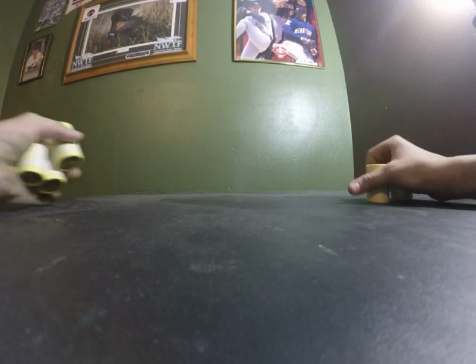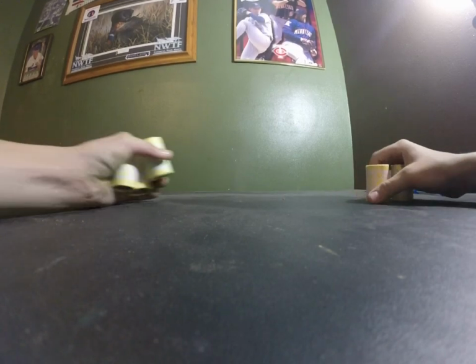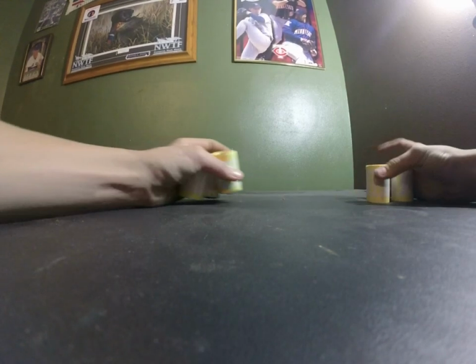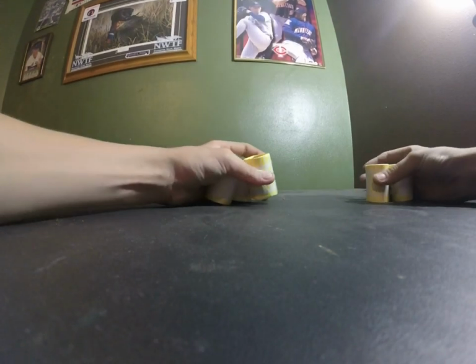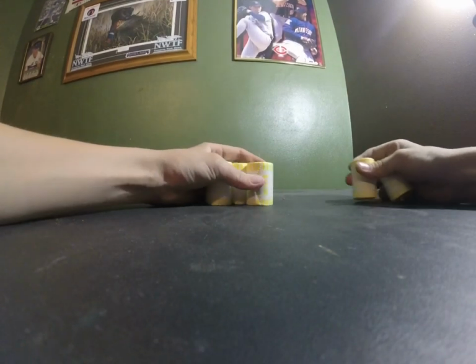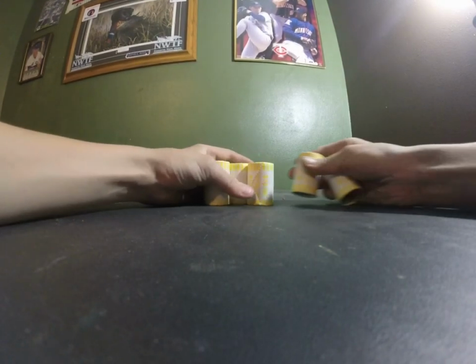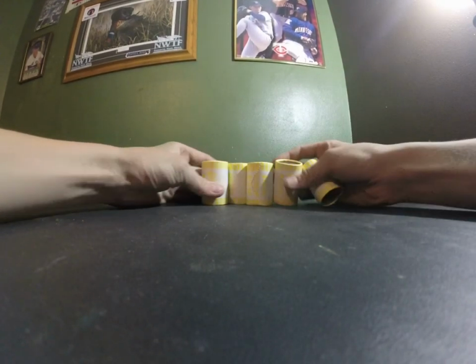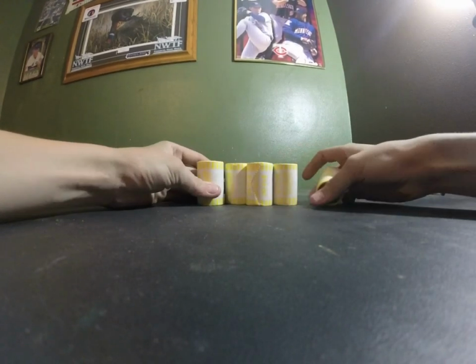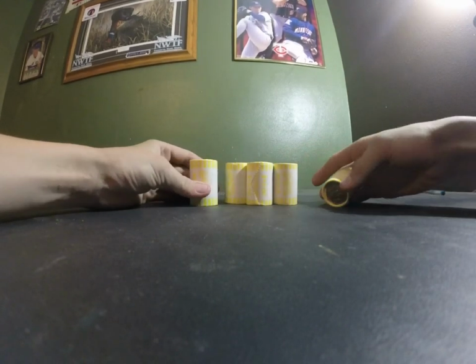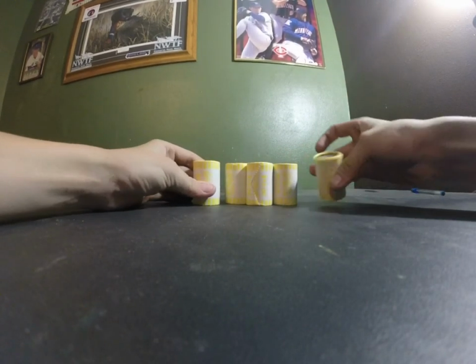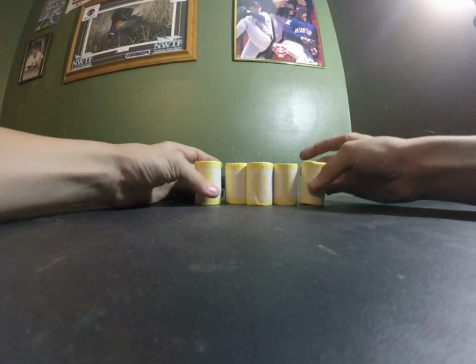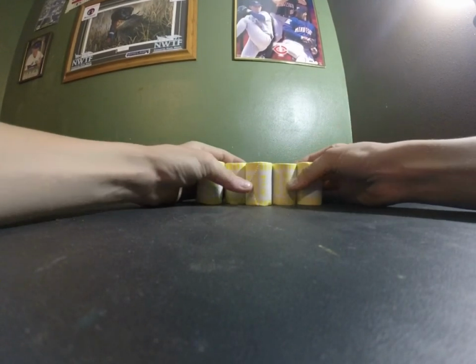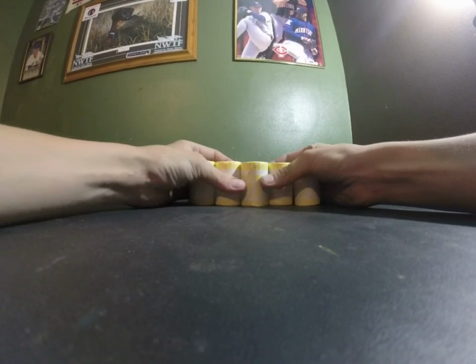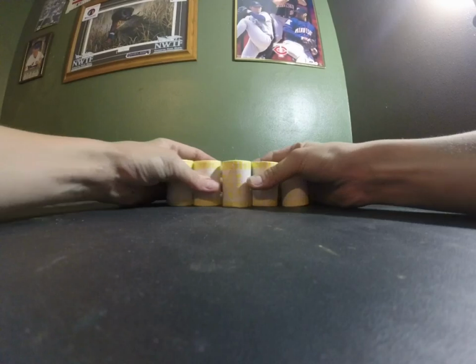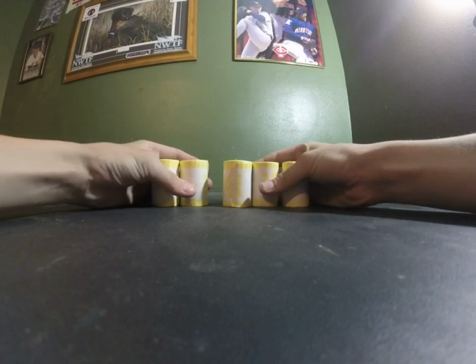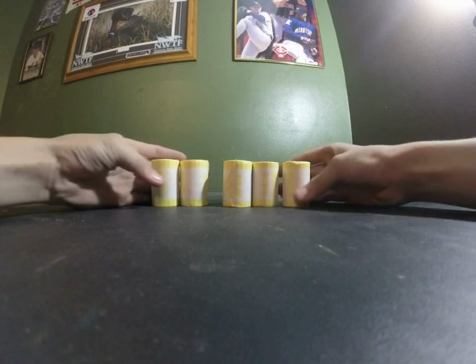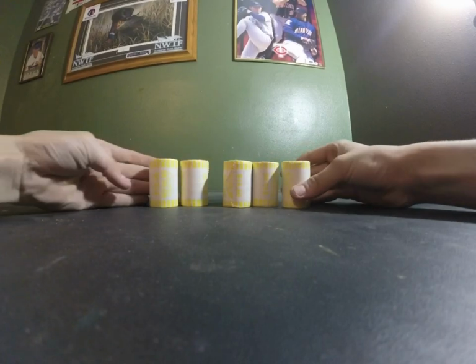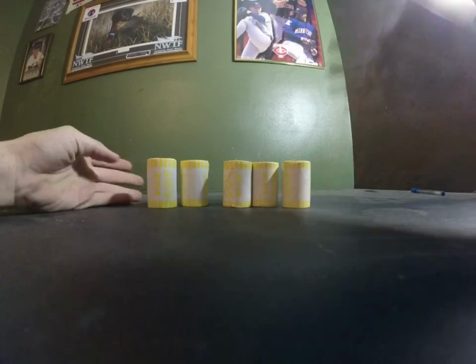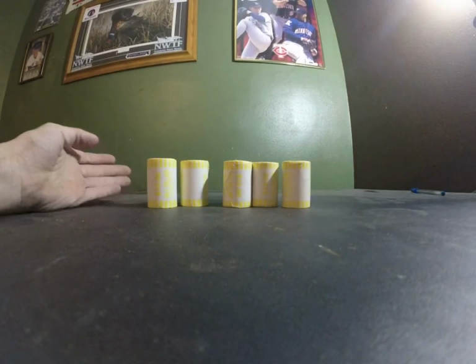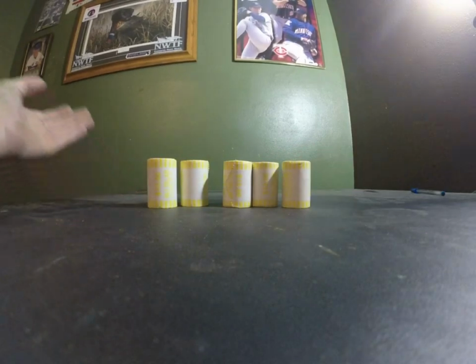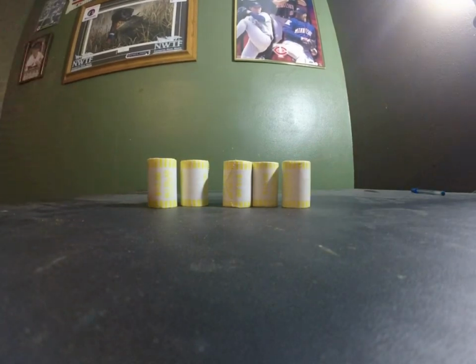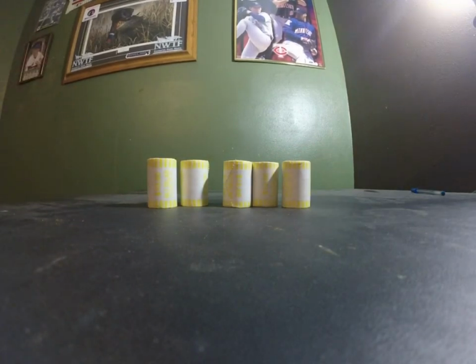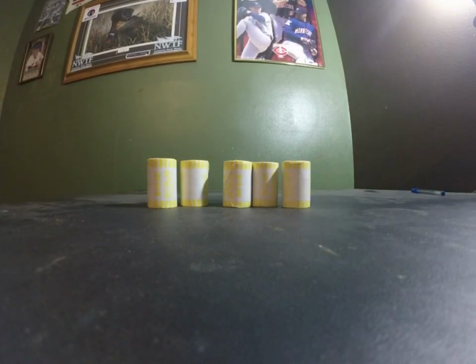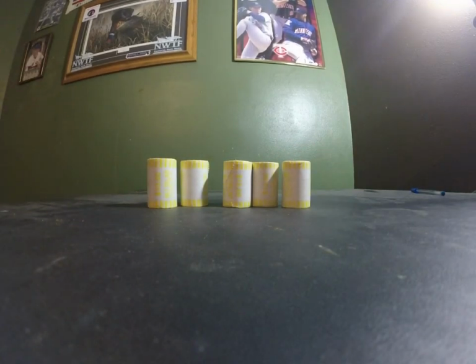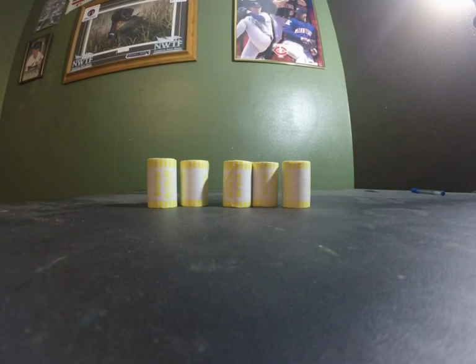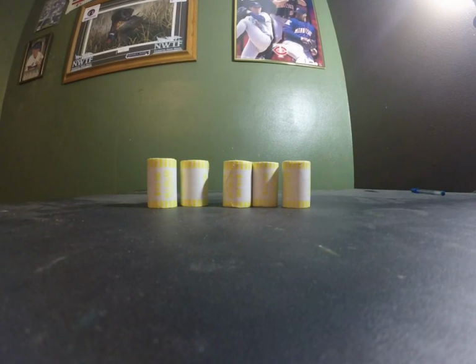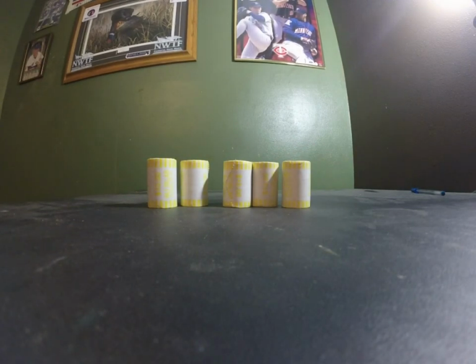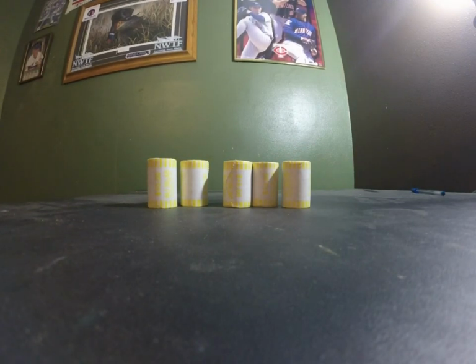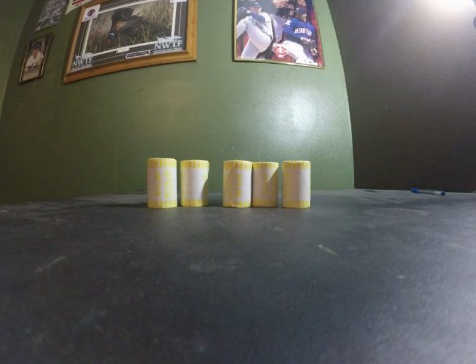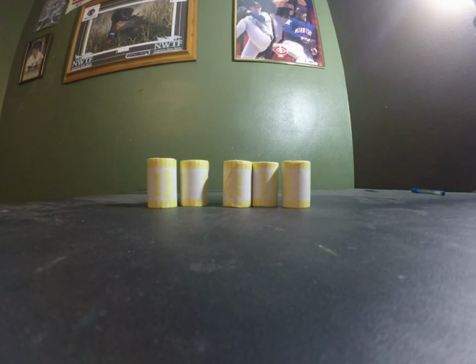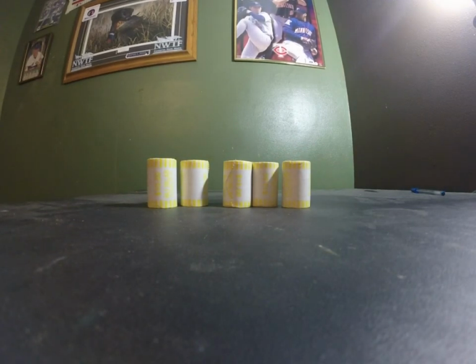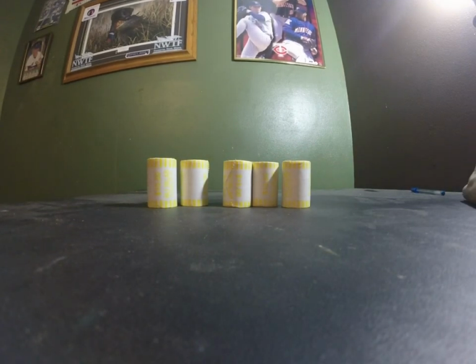First things first, we got five rolls of half dollars.